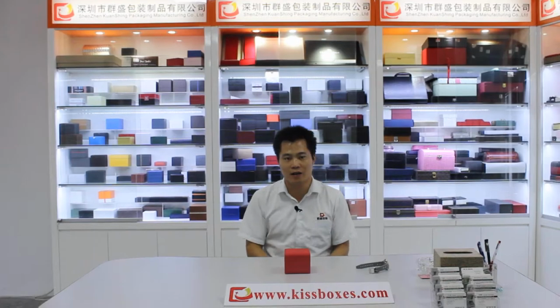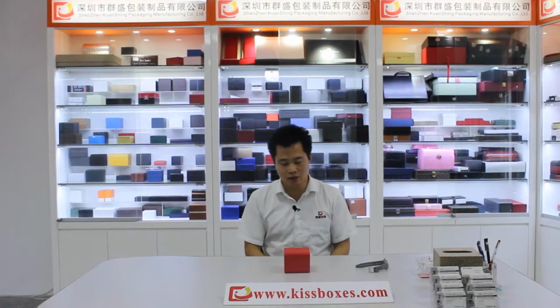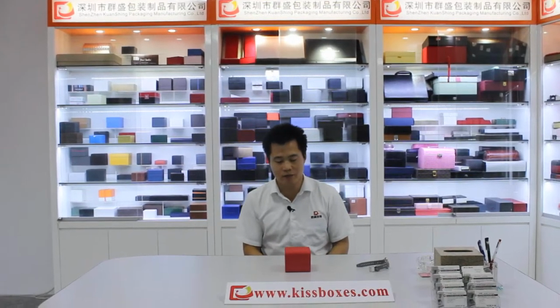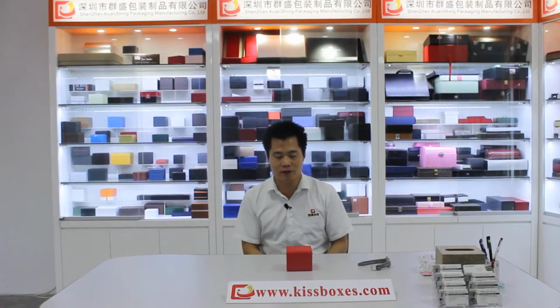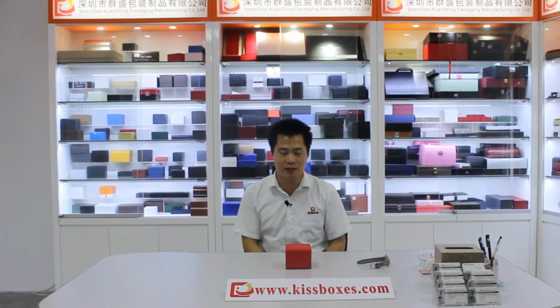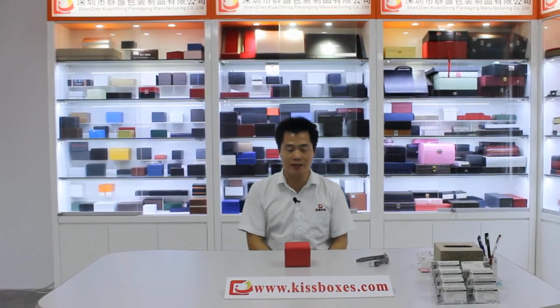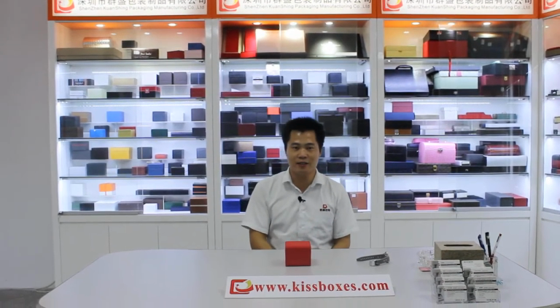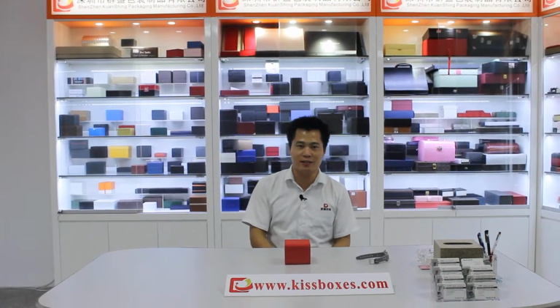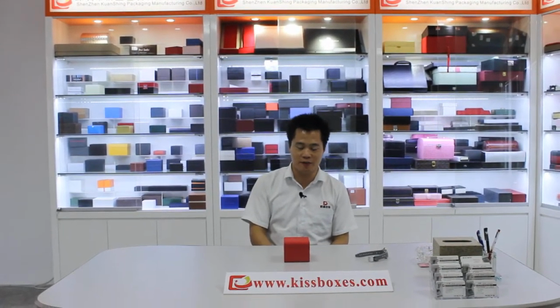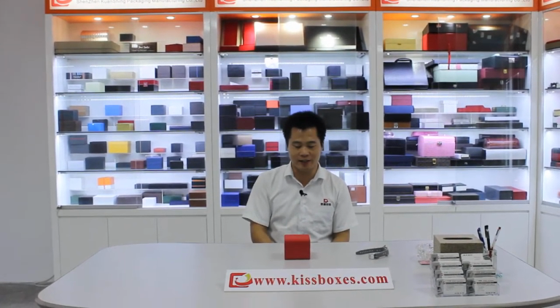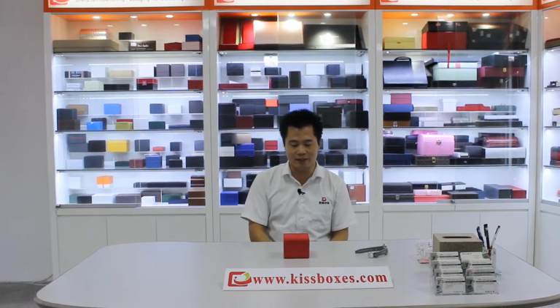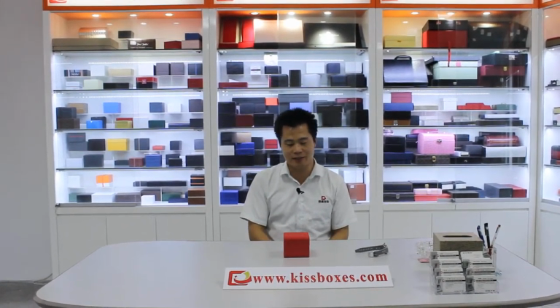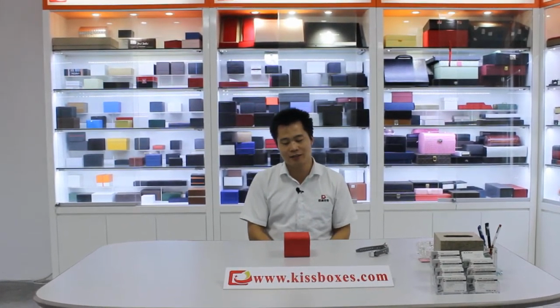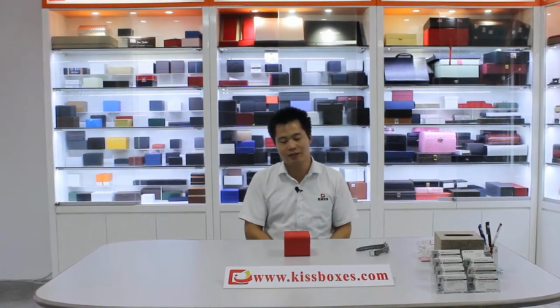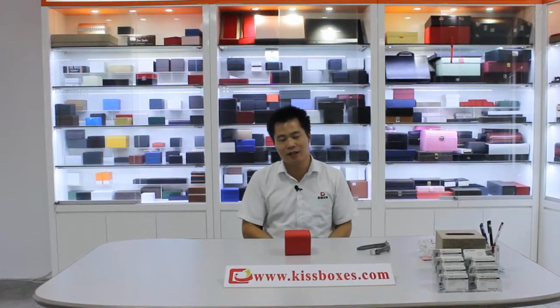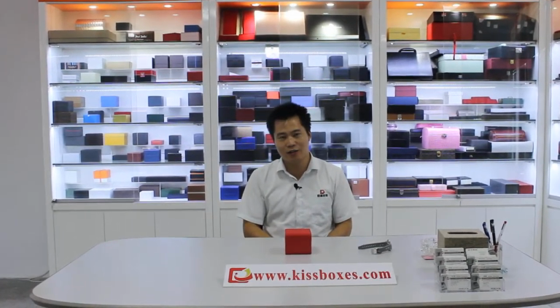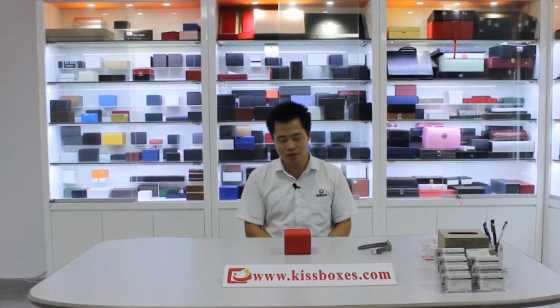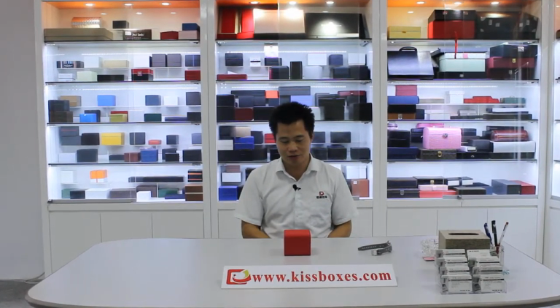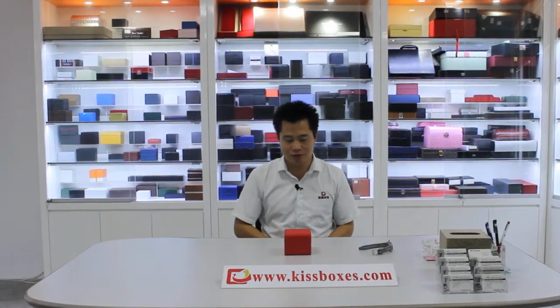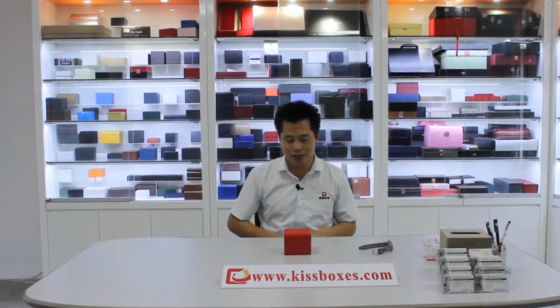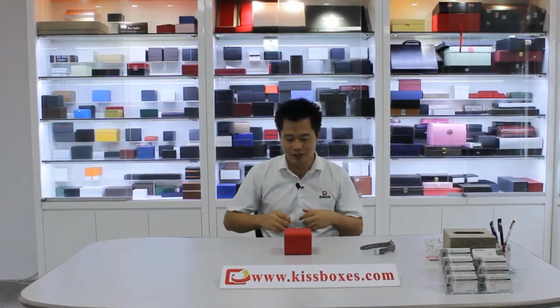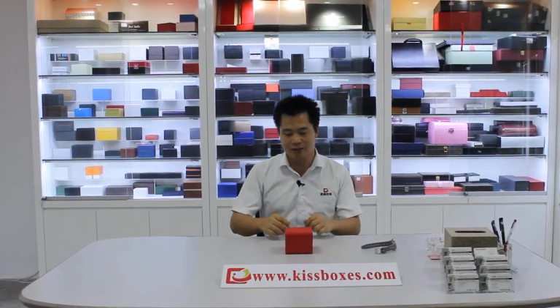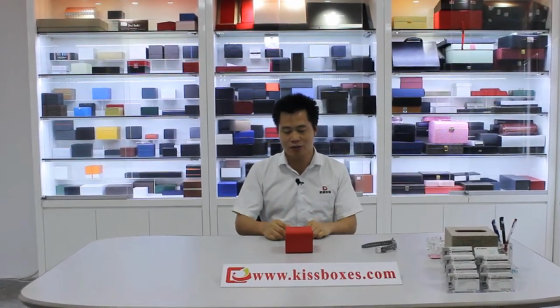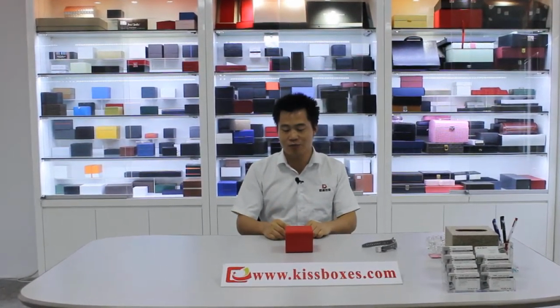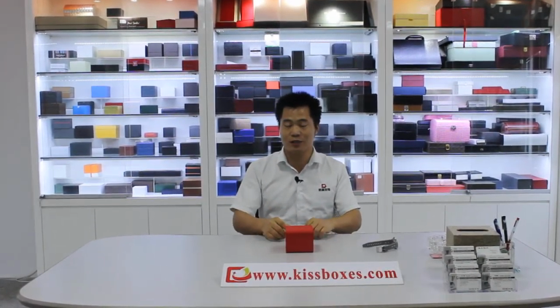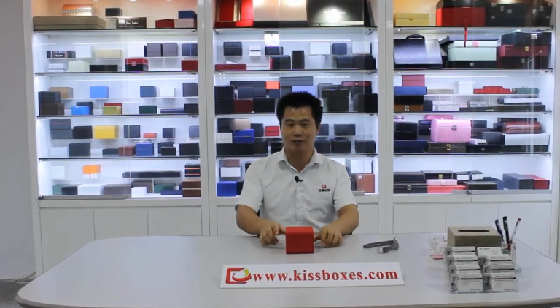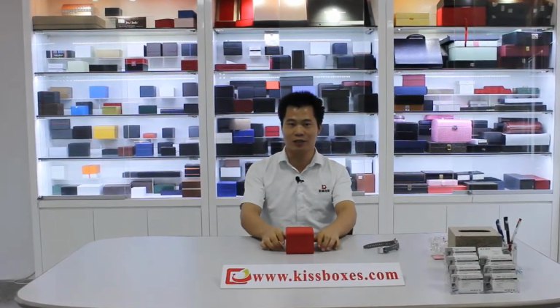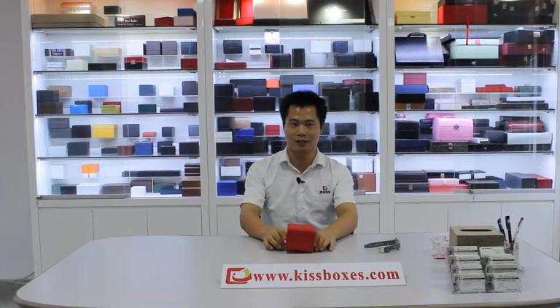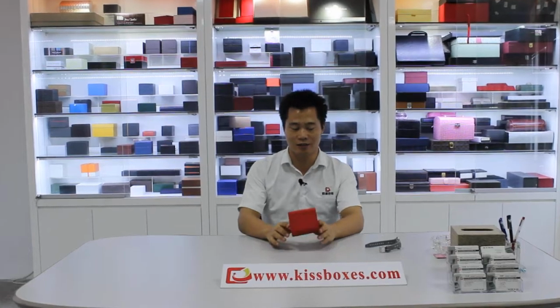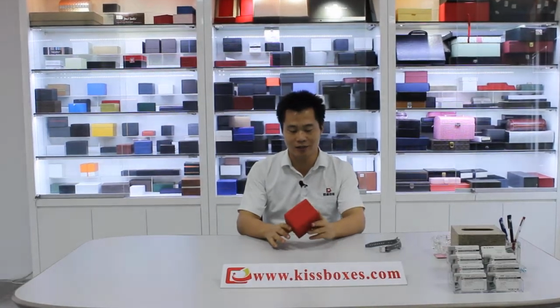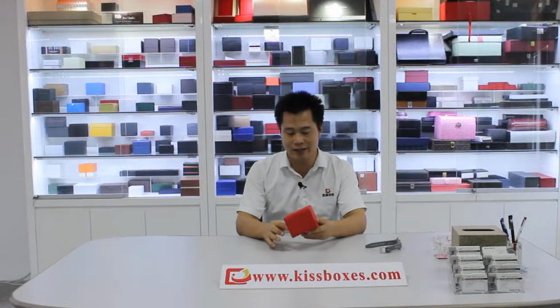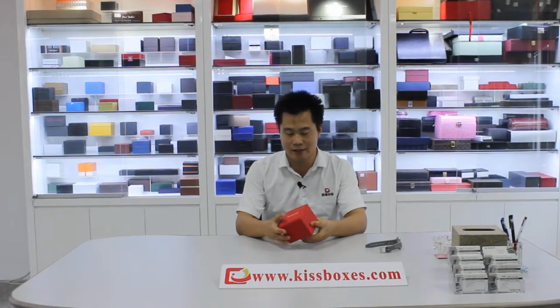Hello everybody, this is Frank. Now look at the top of the desk.